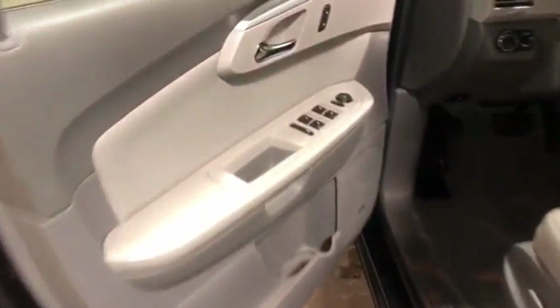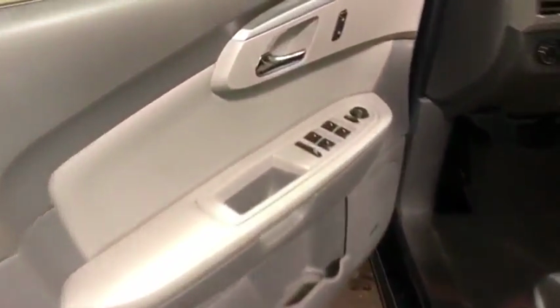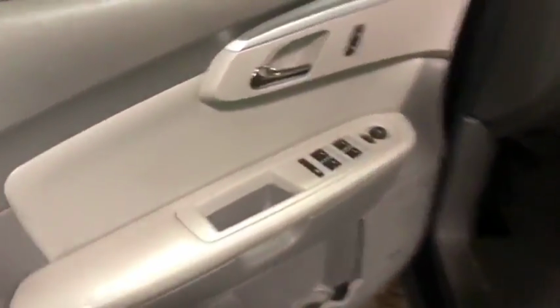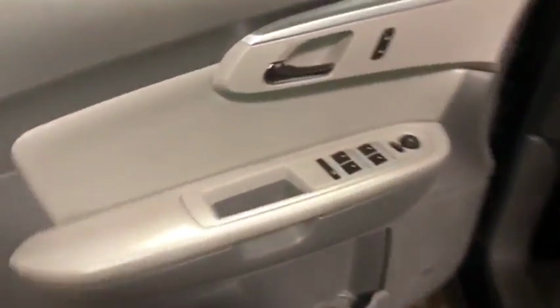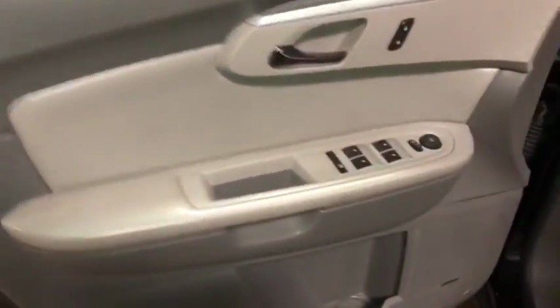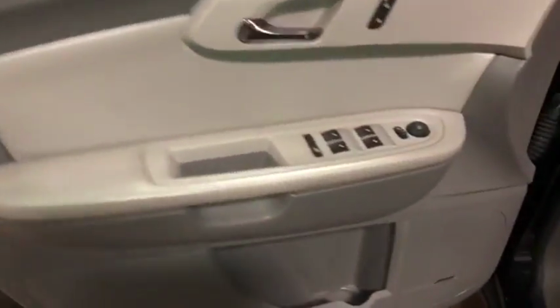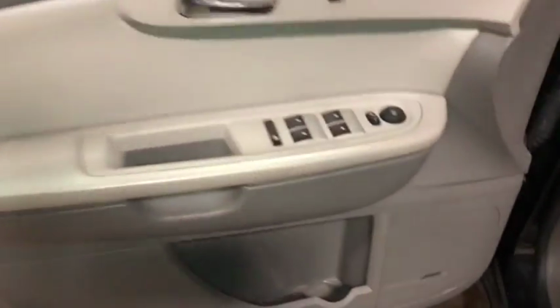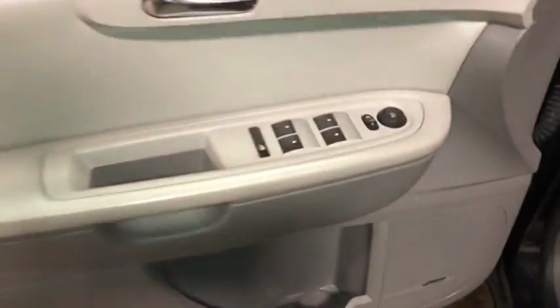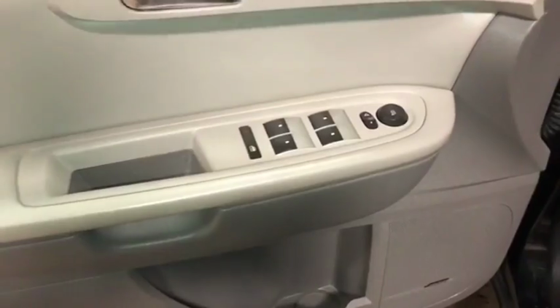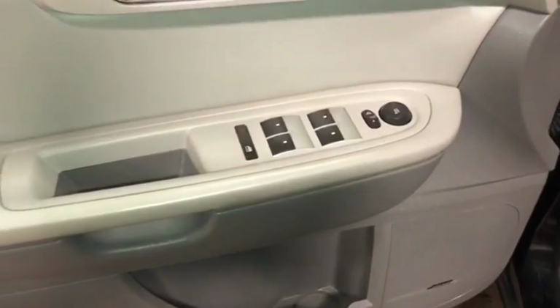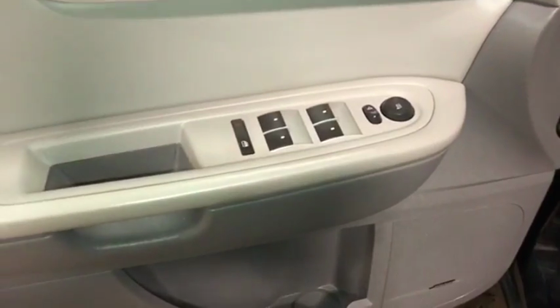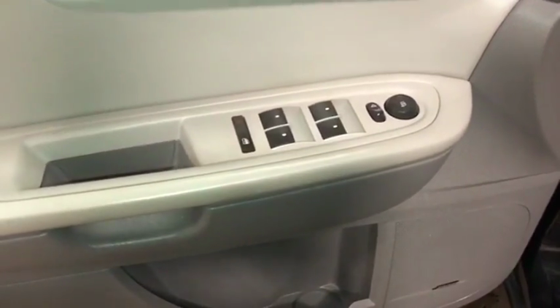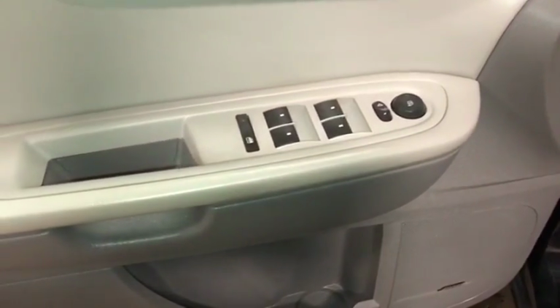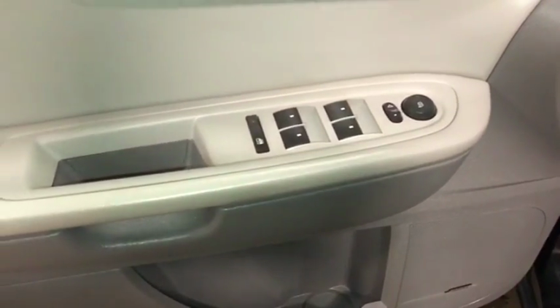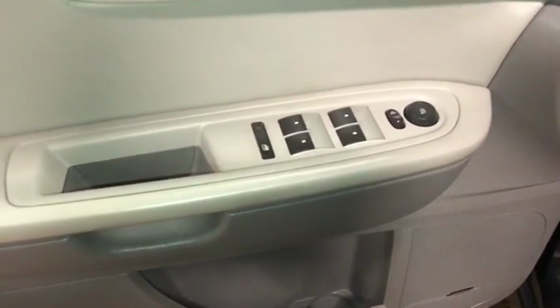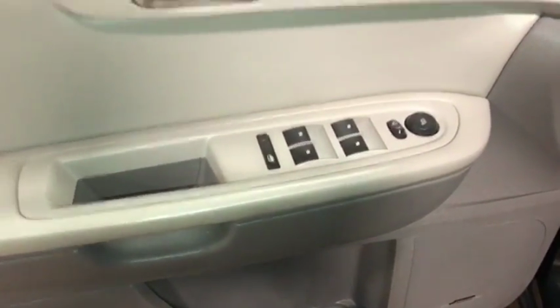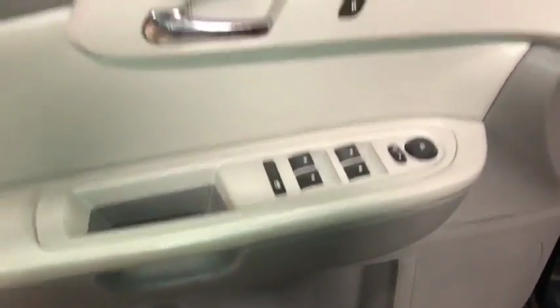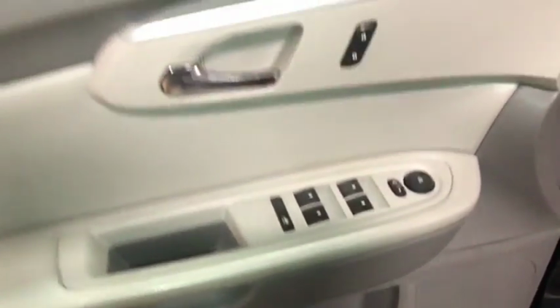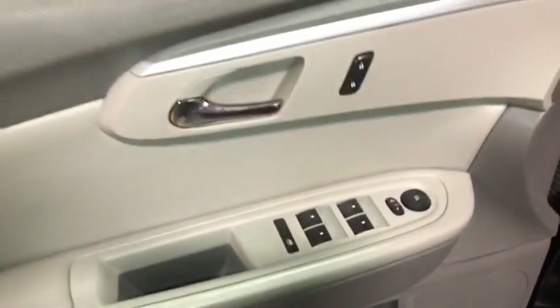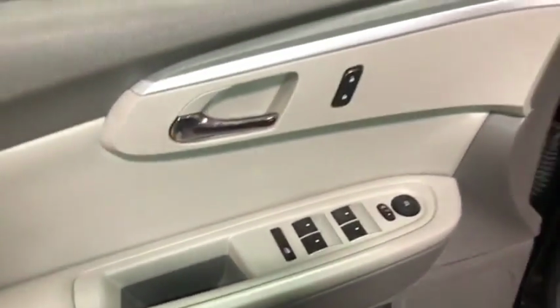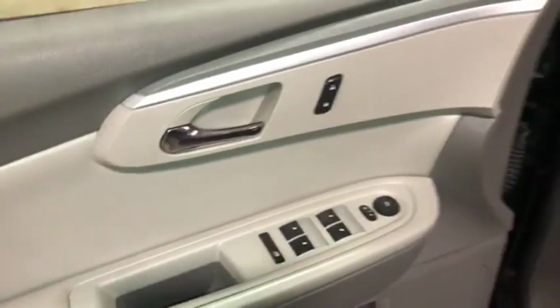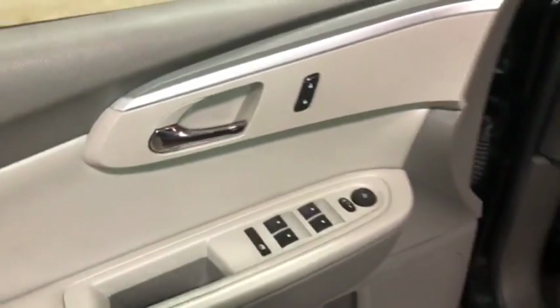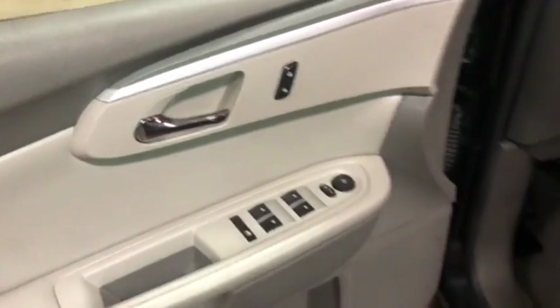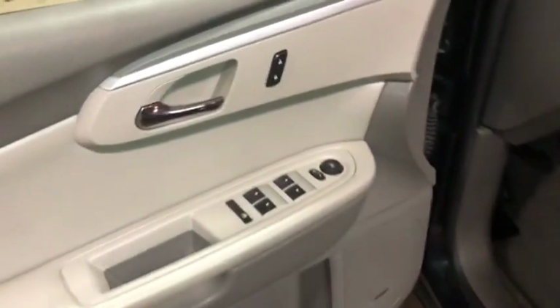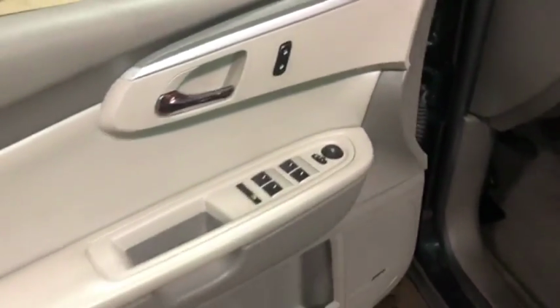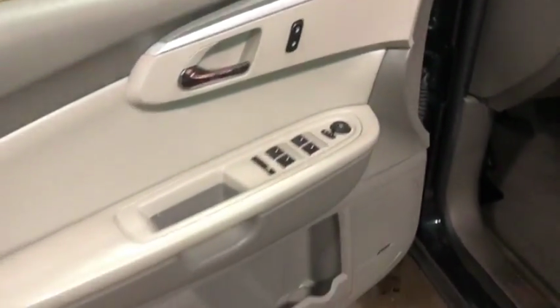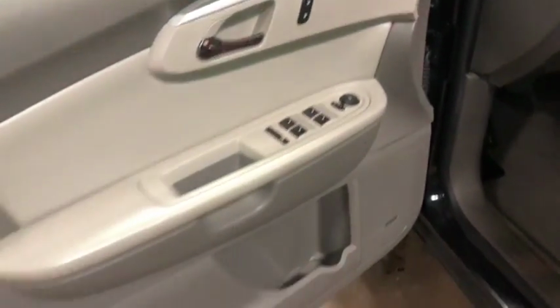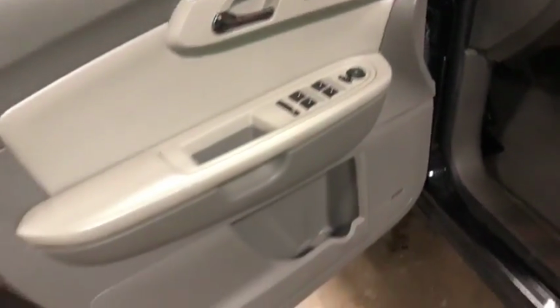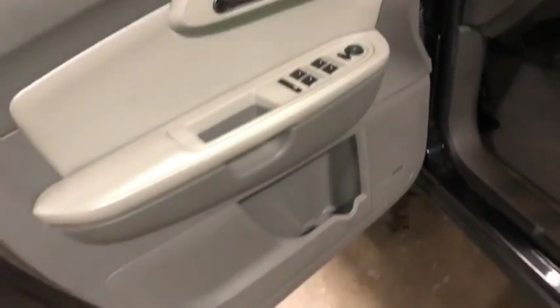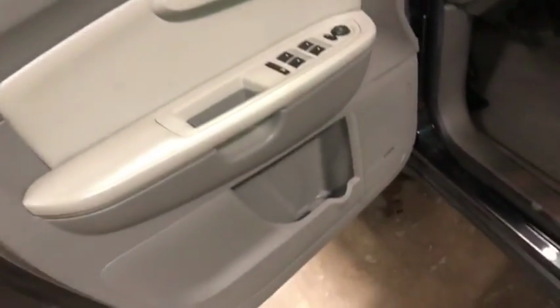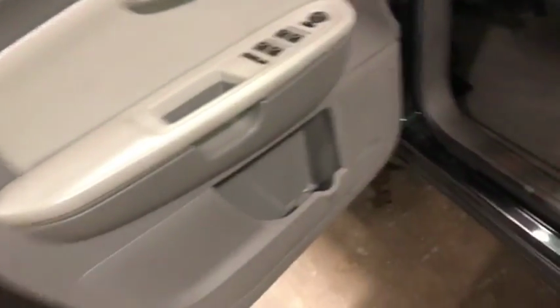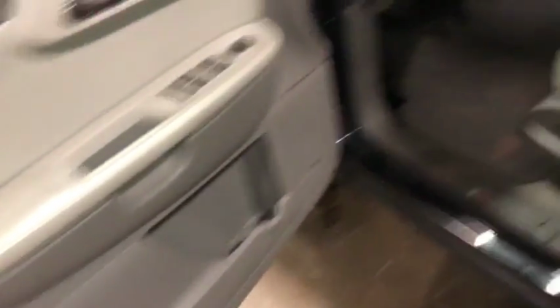You can see there's no major damage here. You have all the works — your power windows, power locks, power mirrors. Everything seems to be in order there.